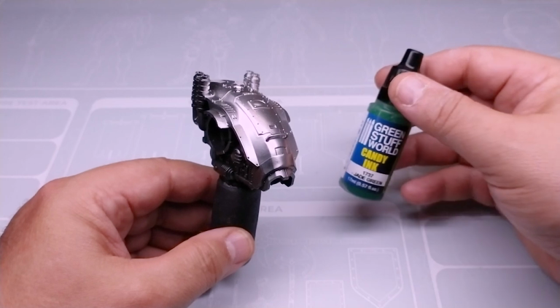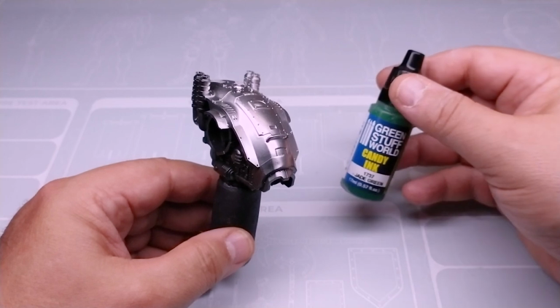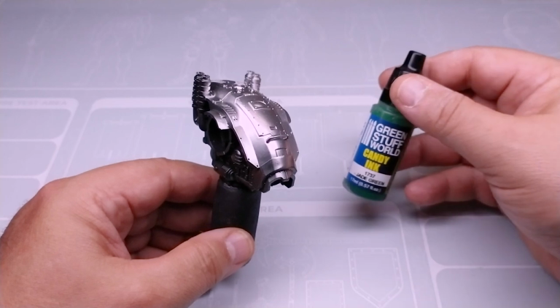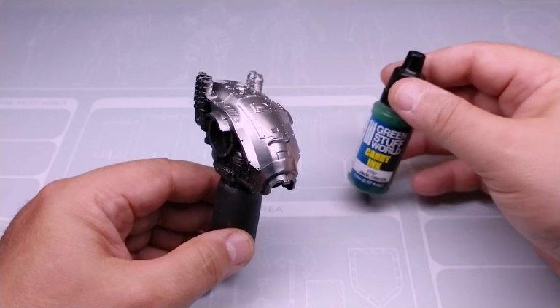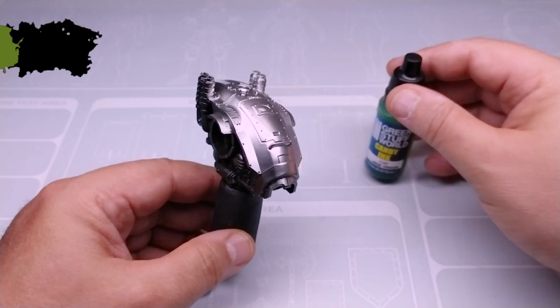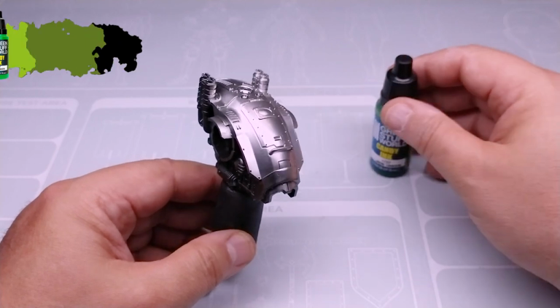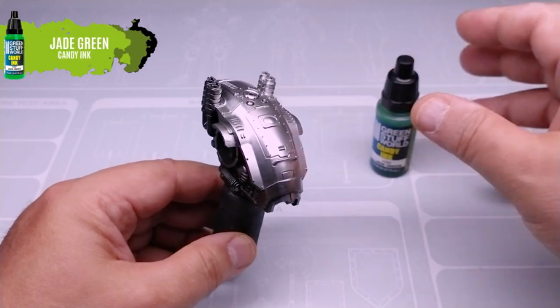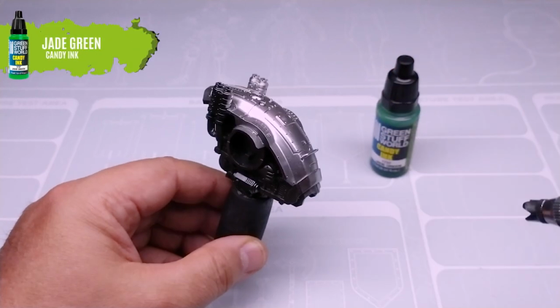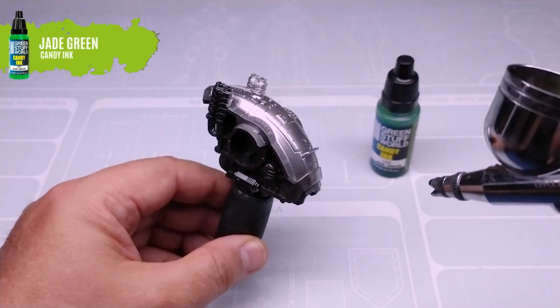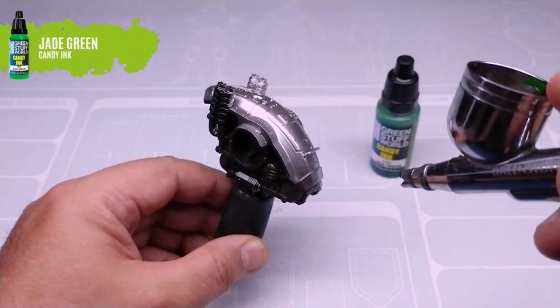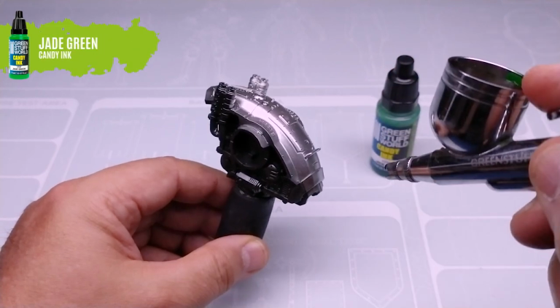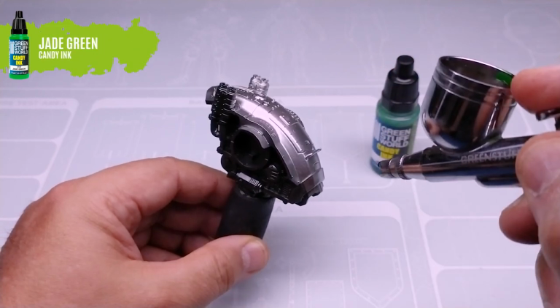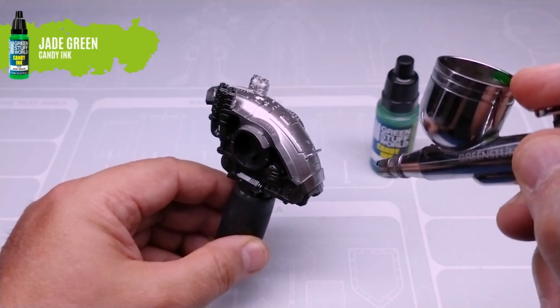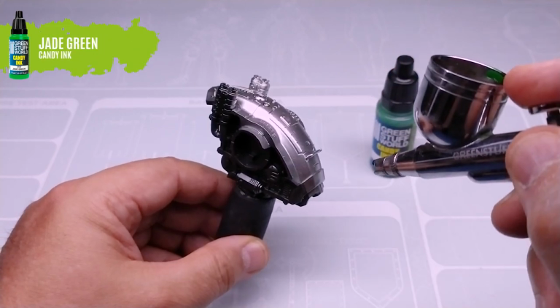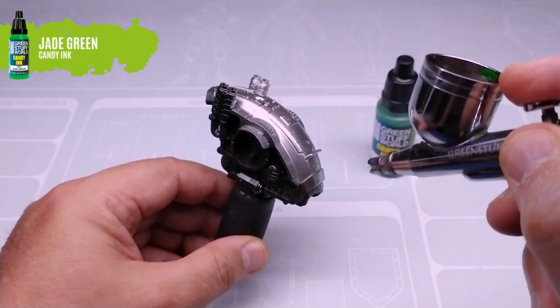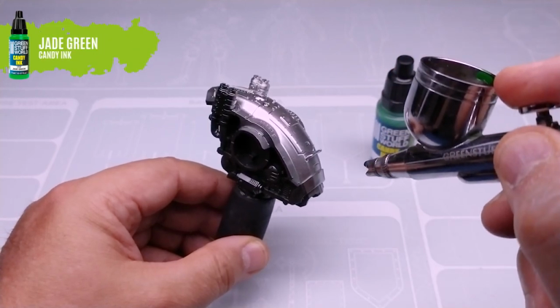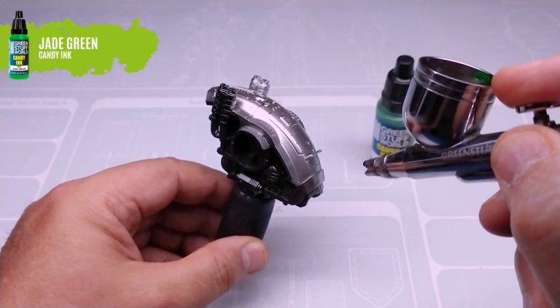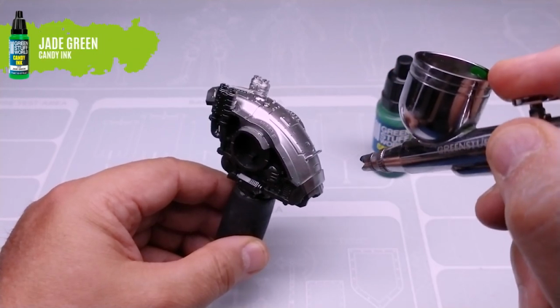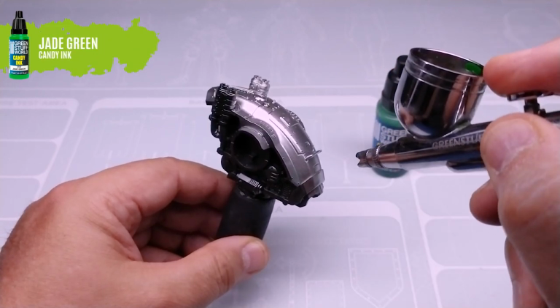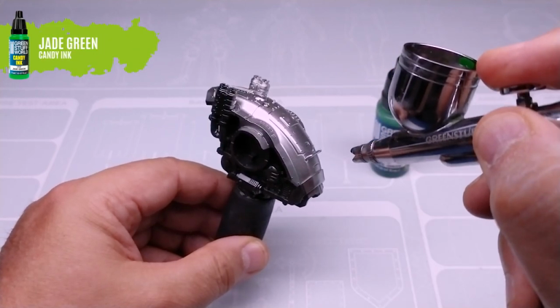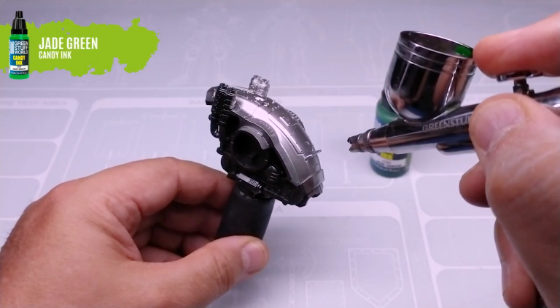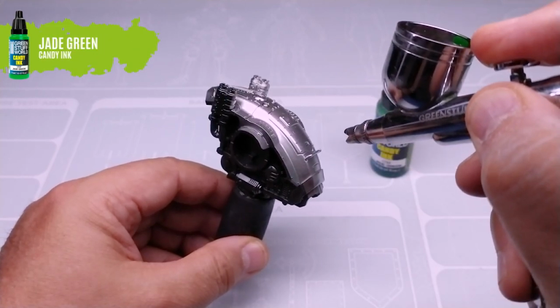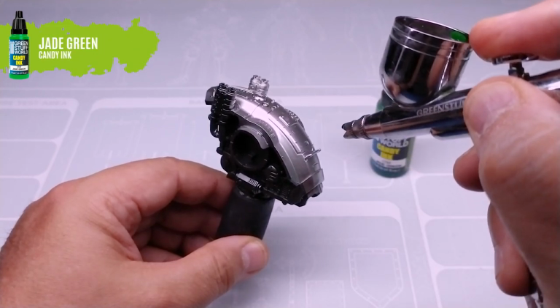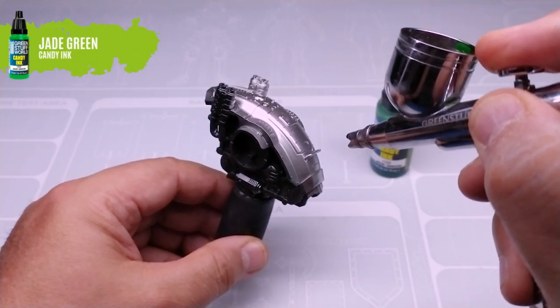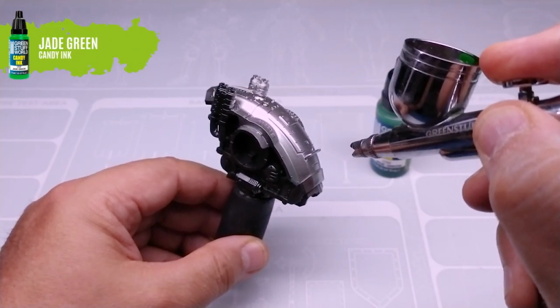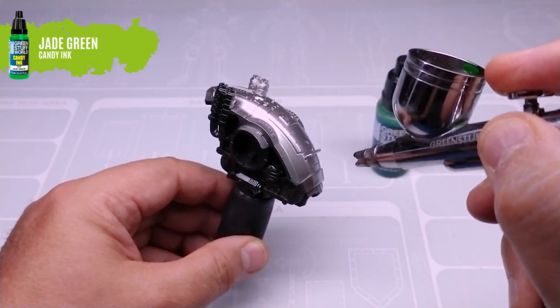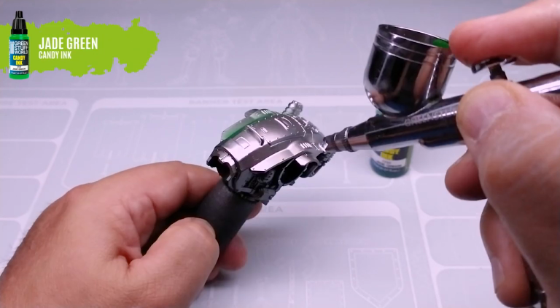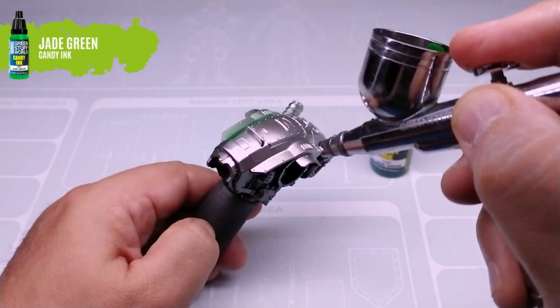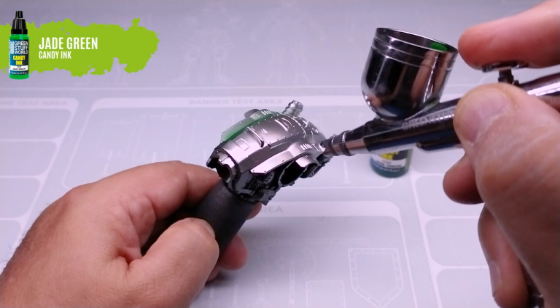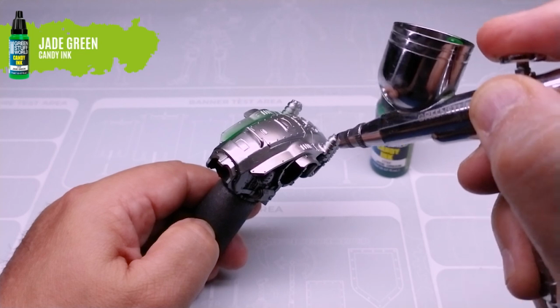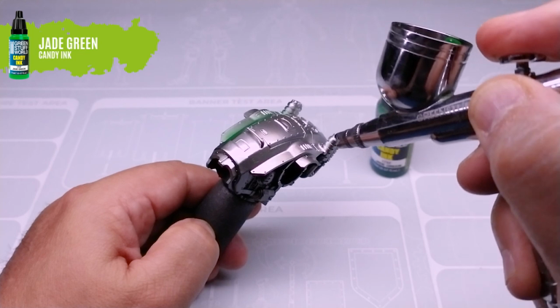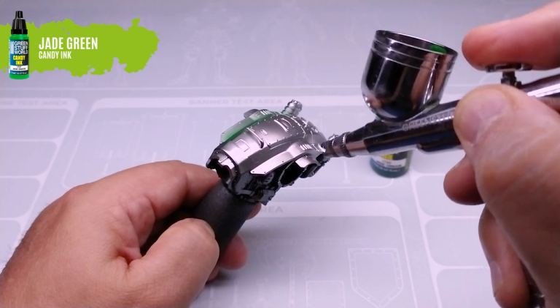We're going to give a green shade using our candy ink jade green in the deepest areas of the chassis.